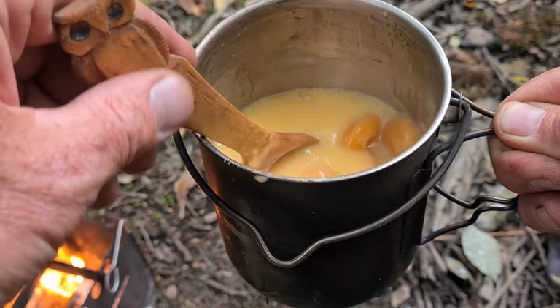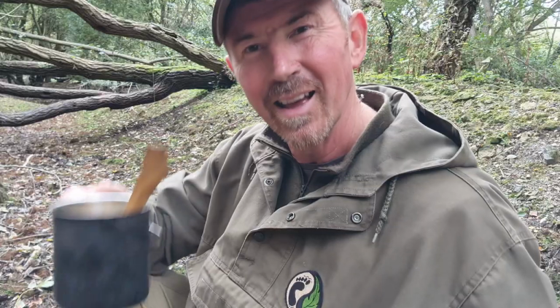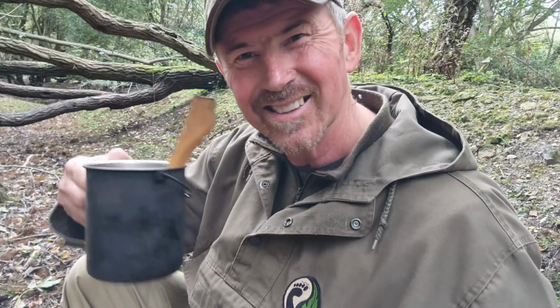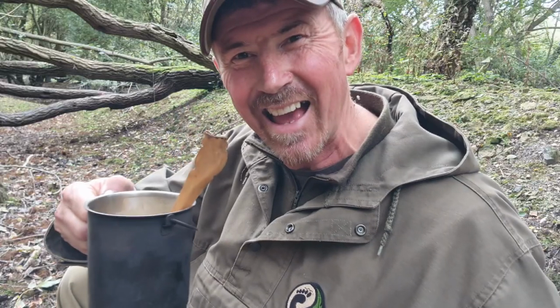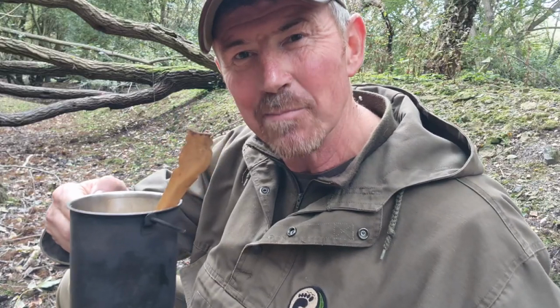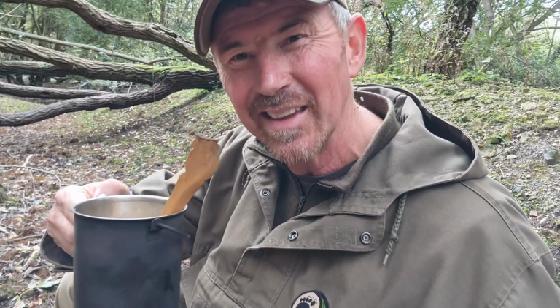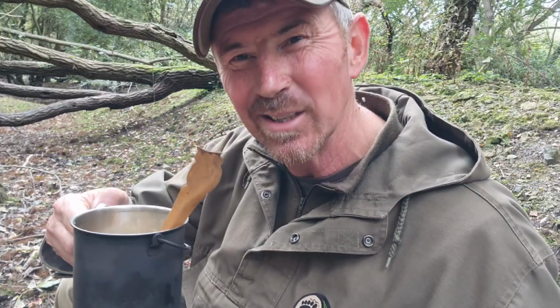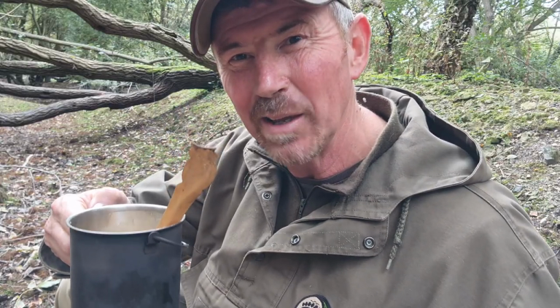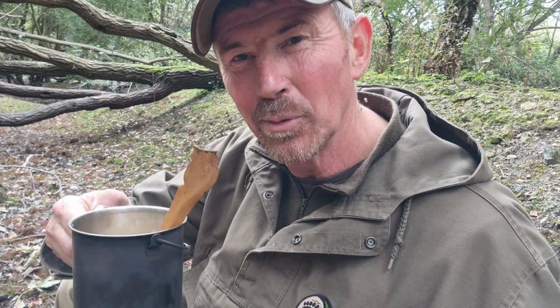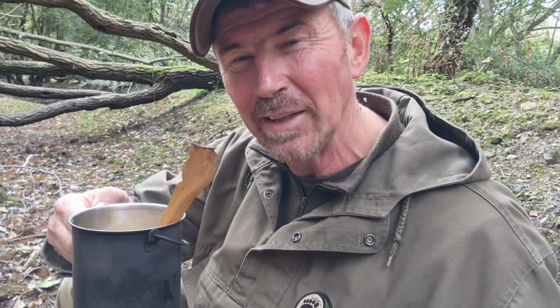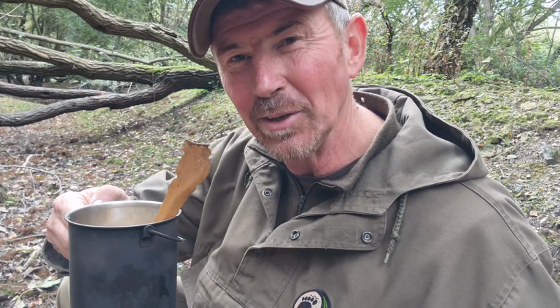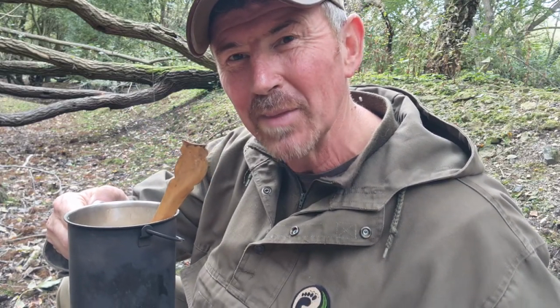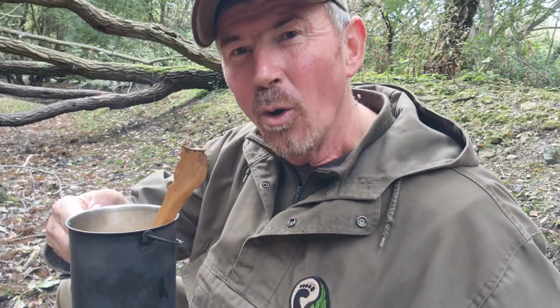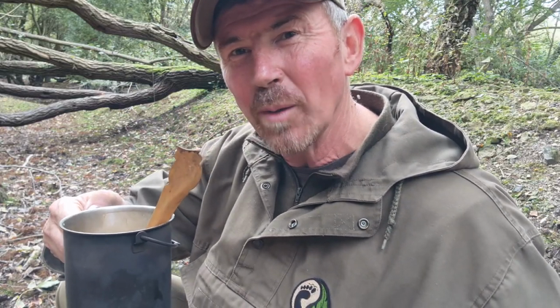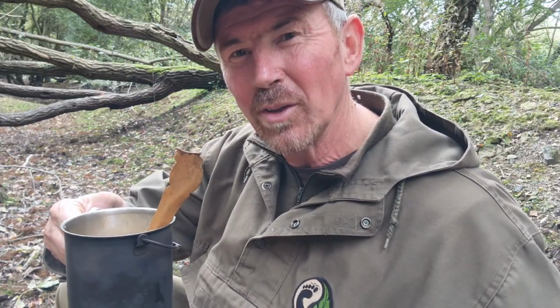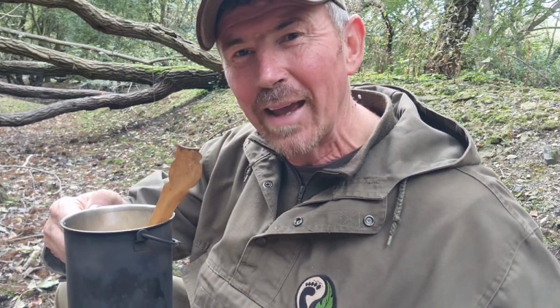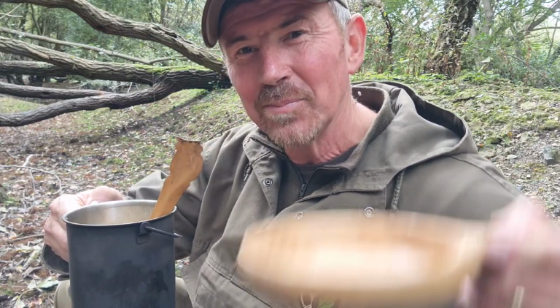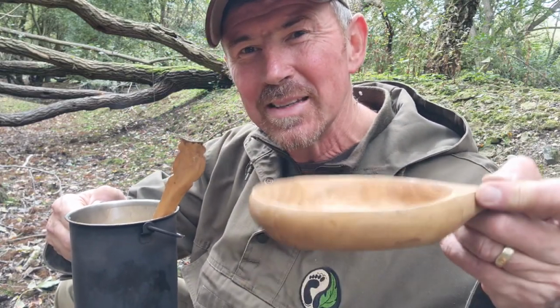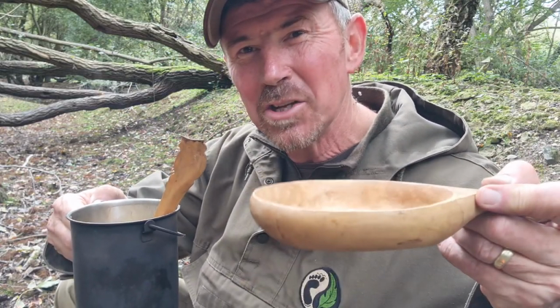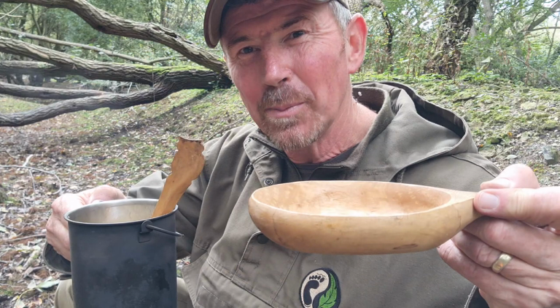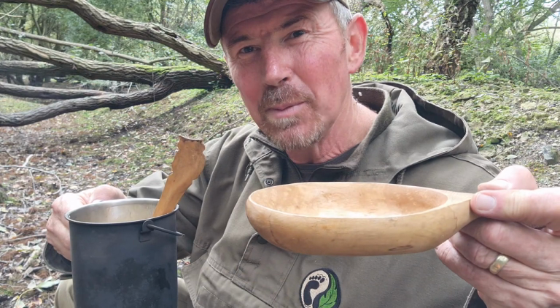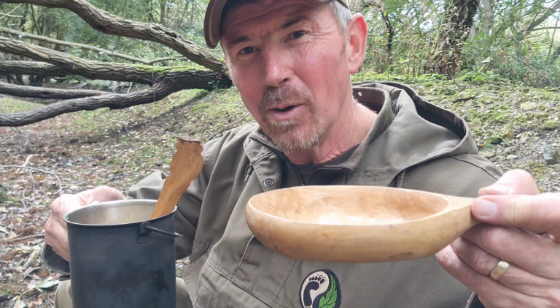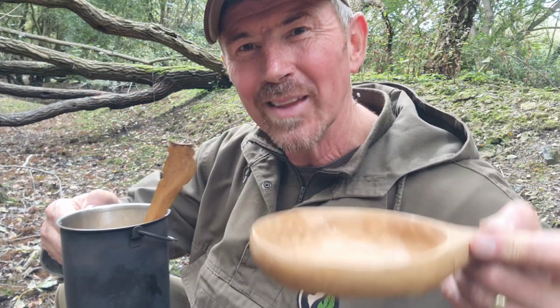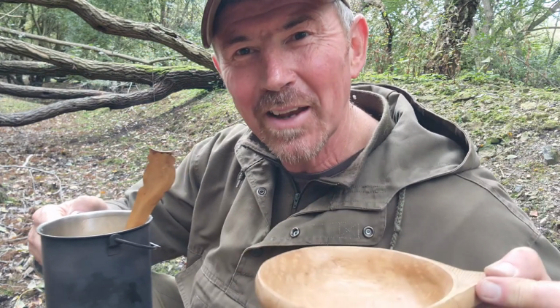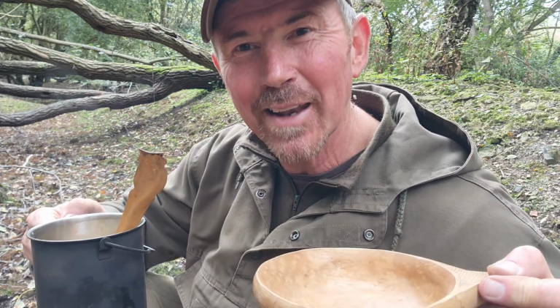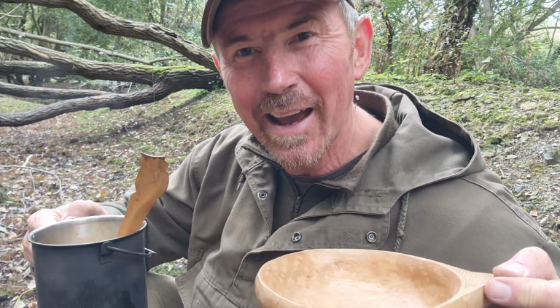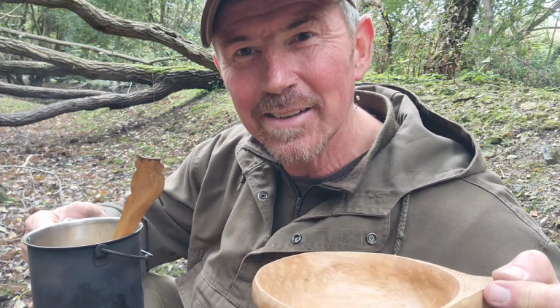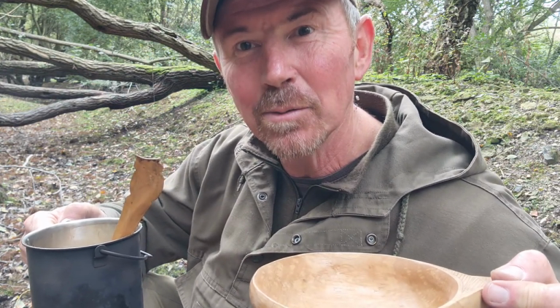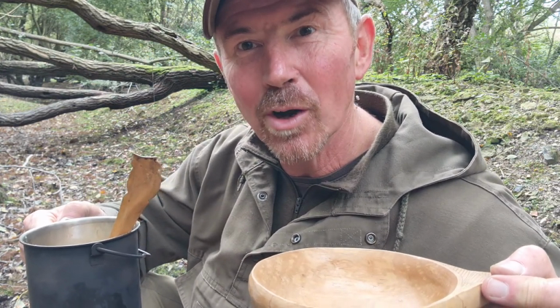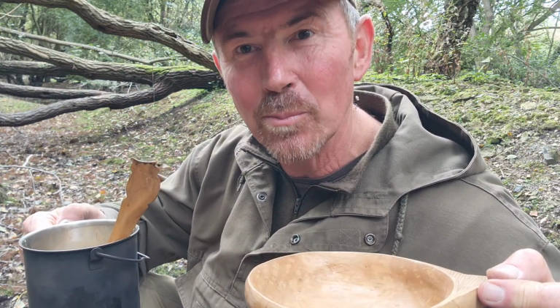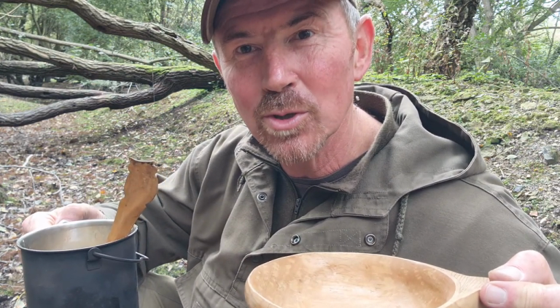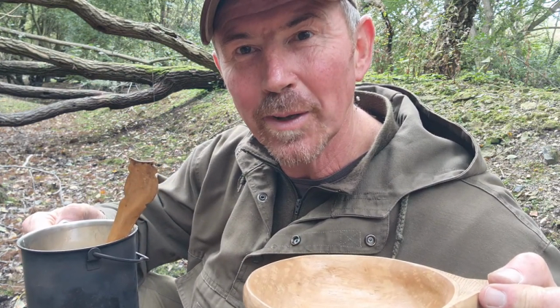So that is looking pretty good. All I'm going to do now is dish it up into my bowl and then I'm going to add my crumble topping.